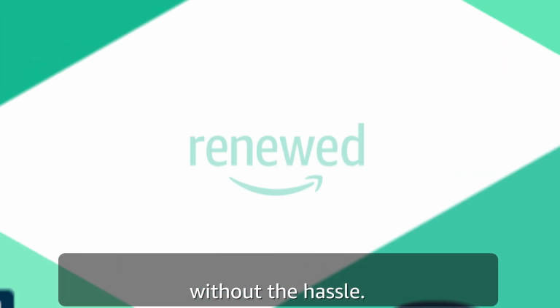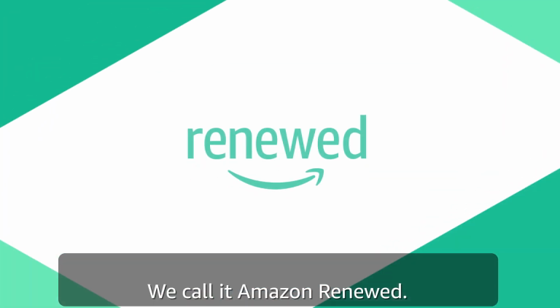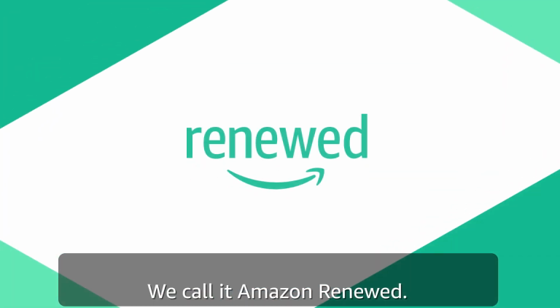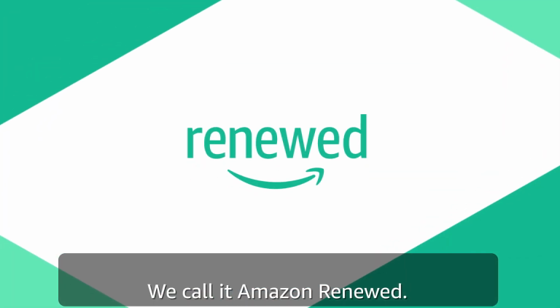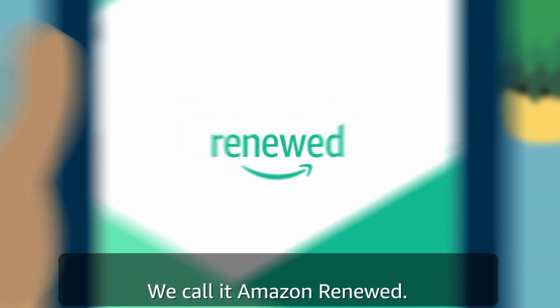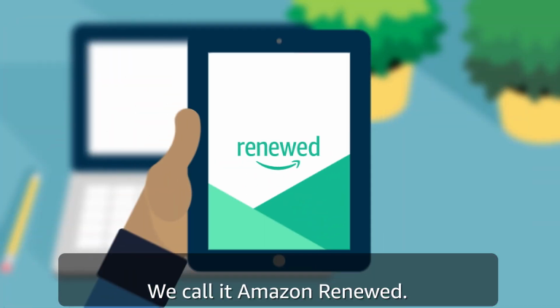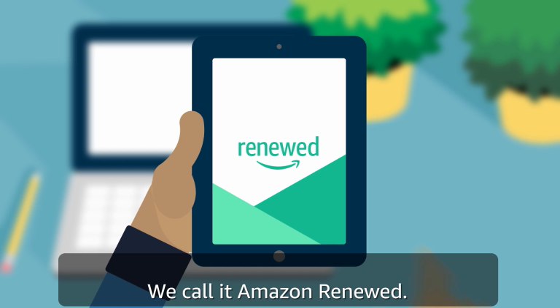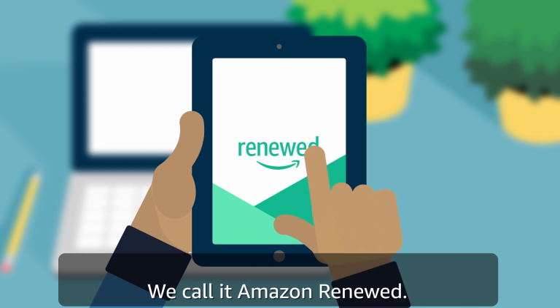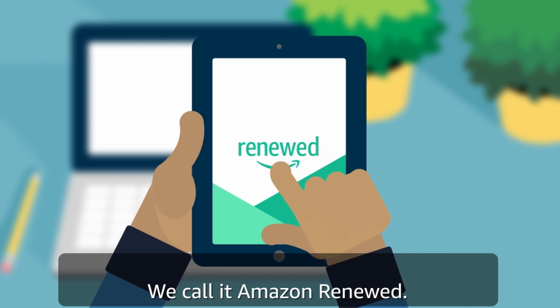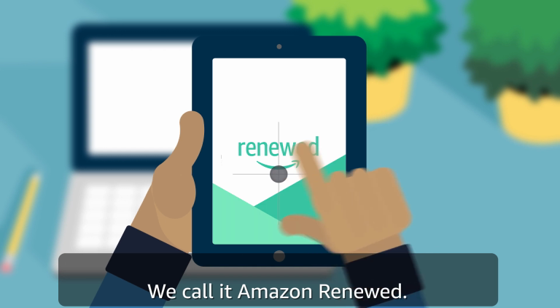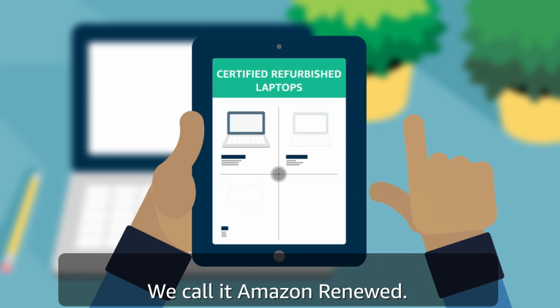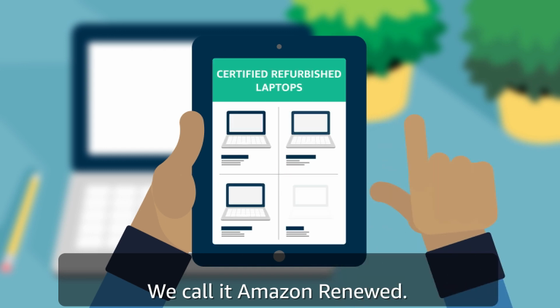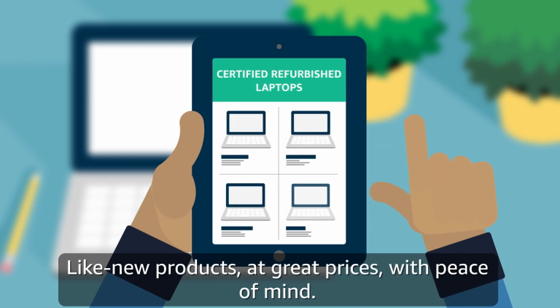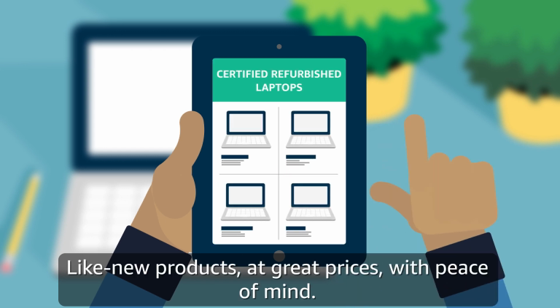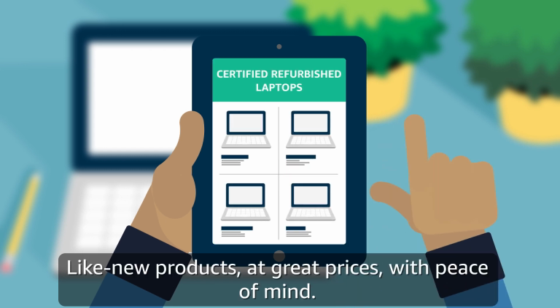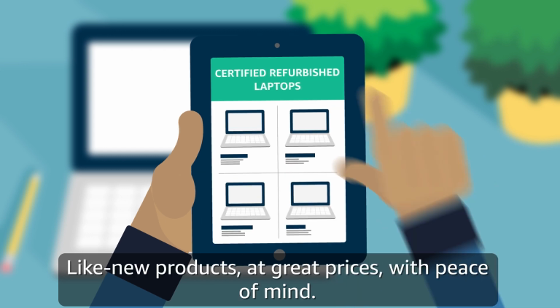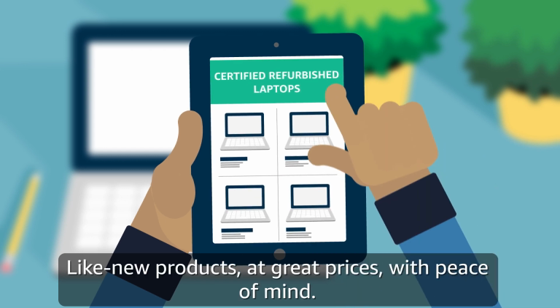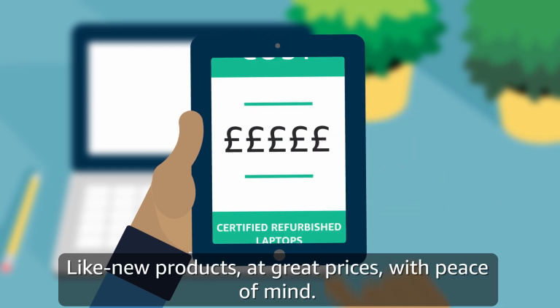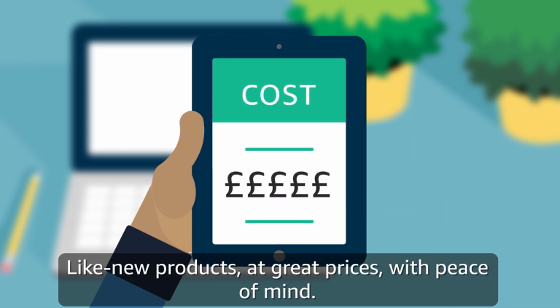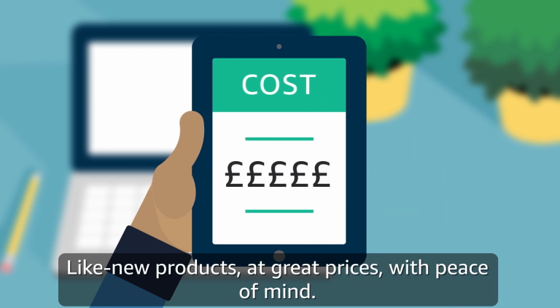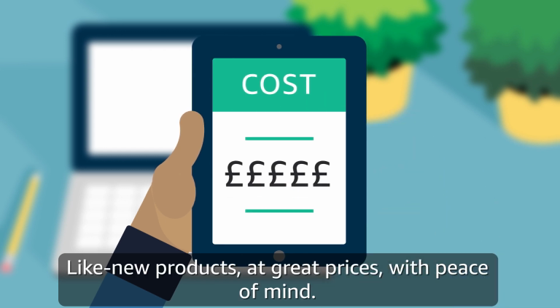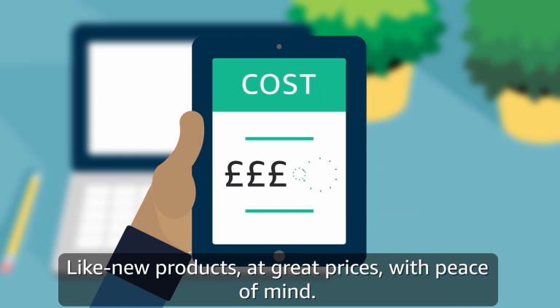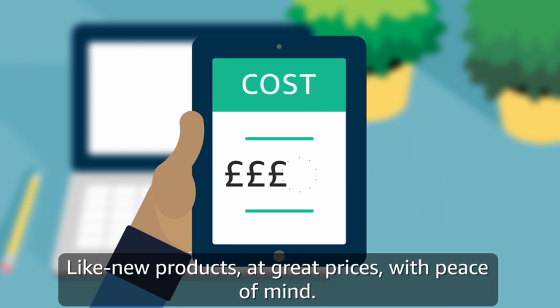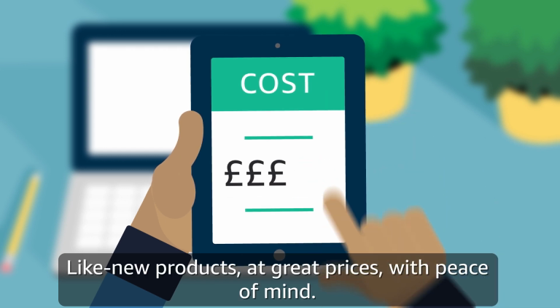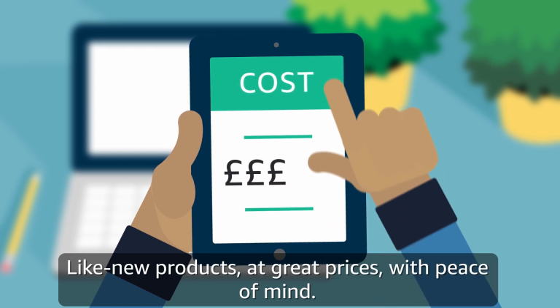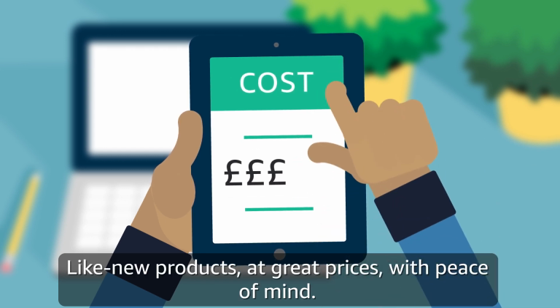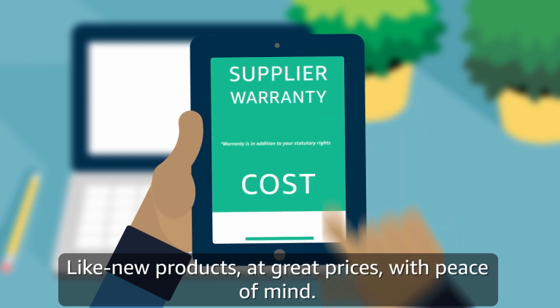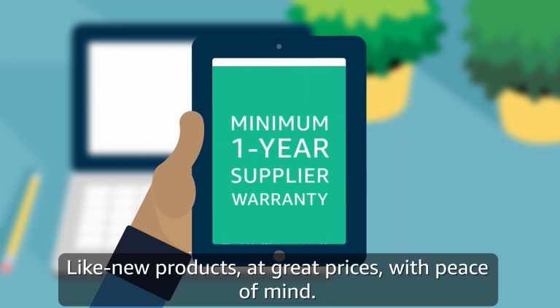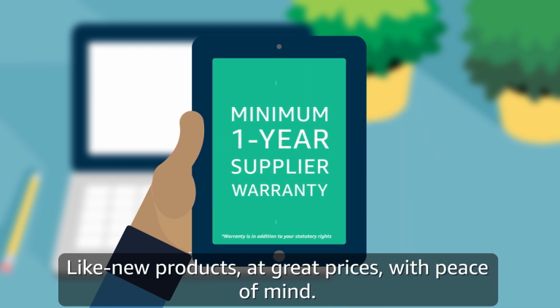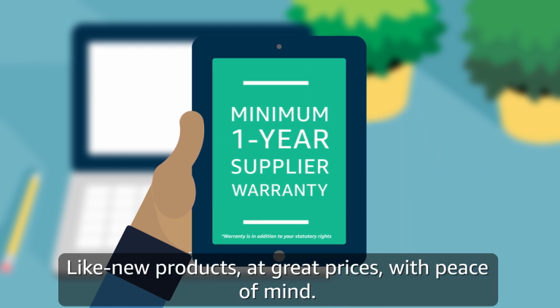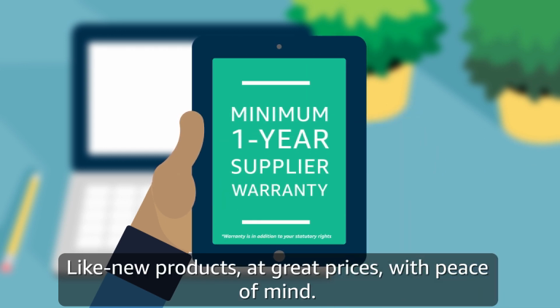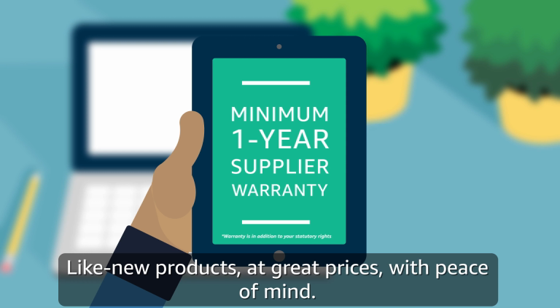We call it Amazon Renewed. Like new products at great prices with peace of mind.